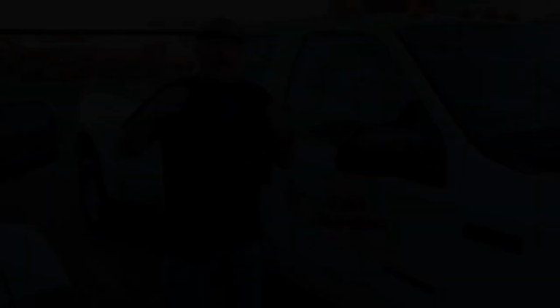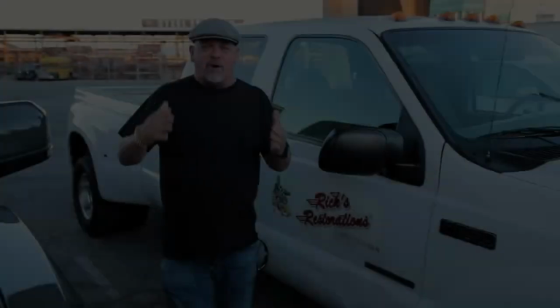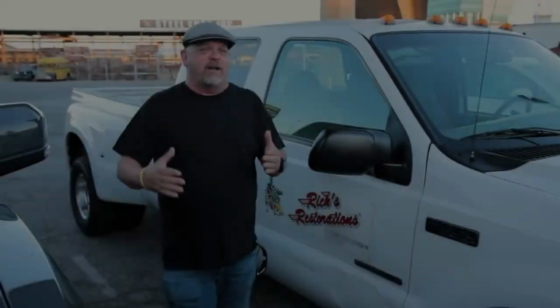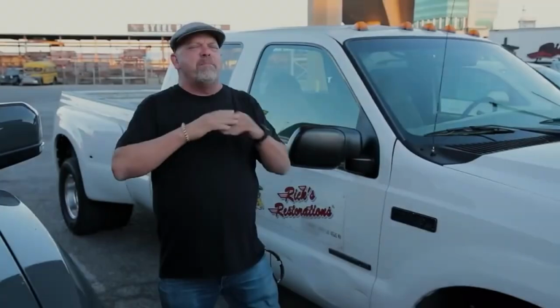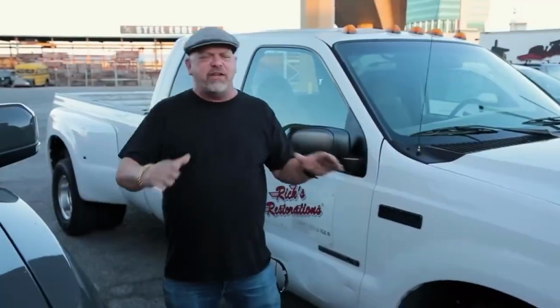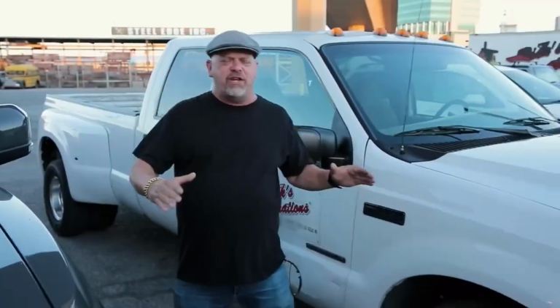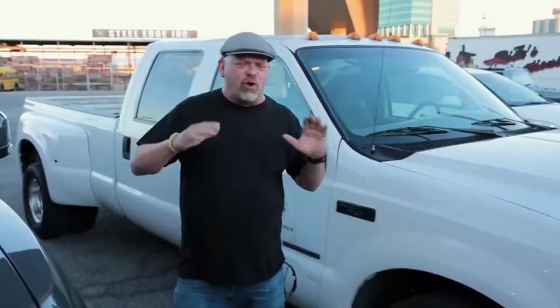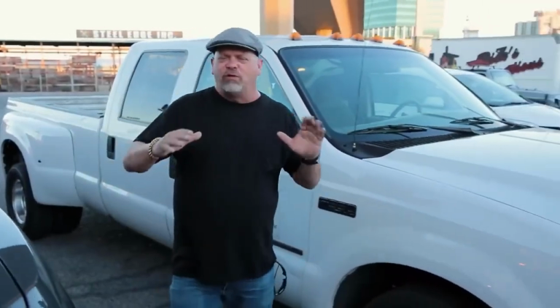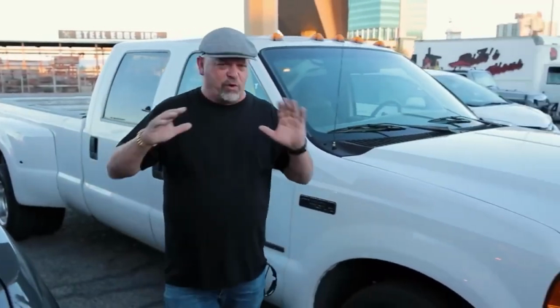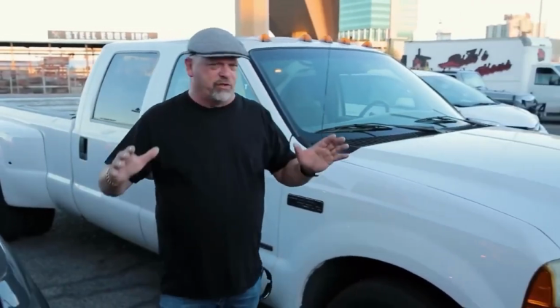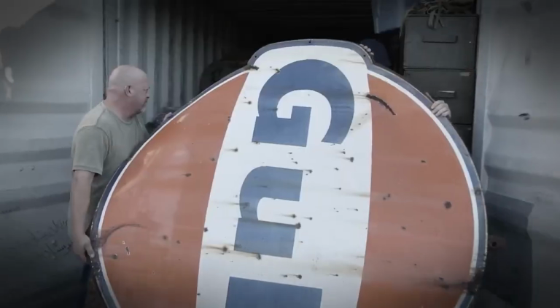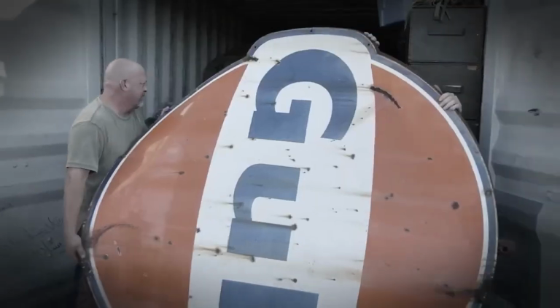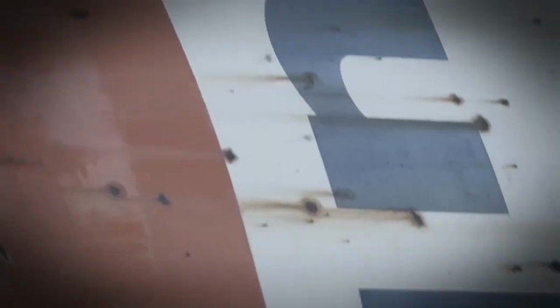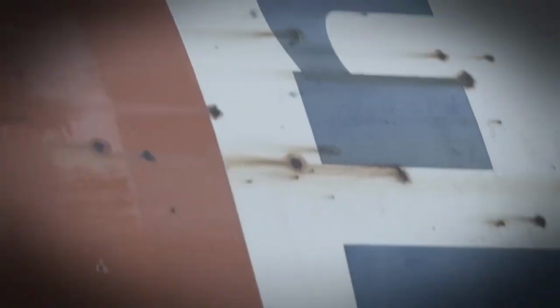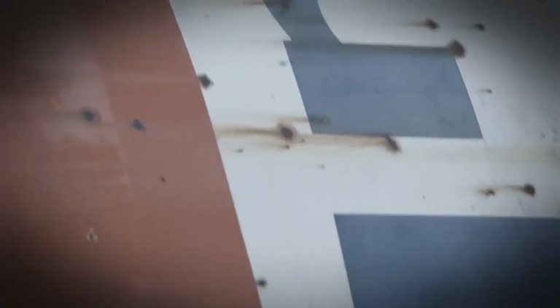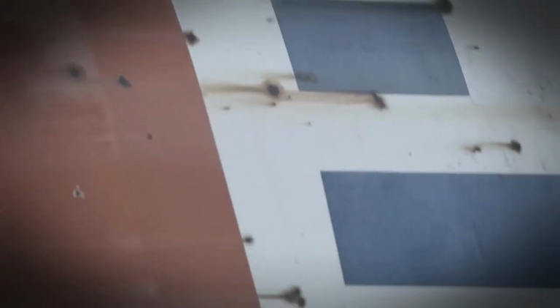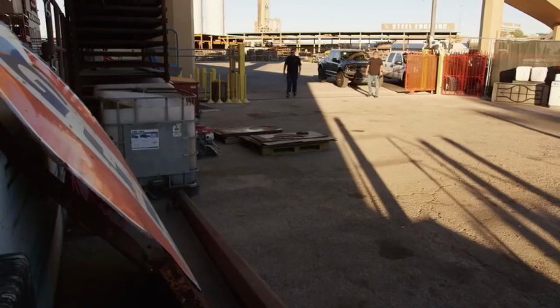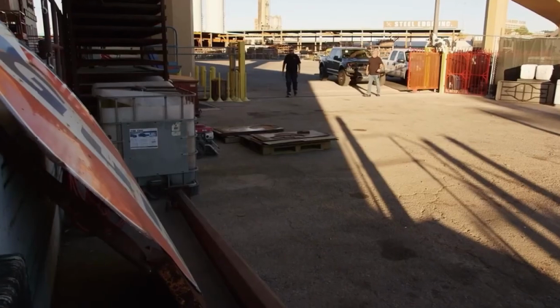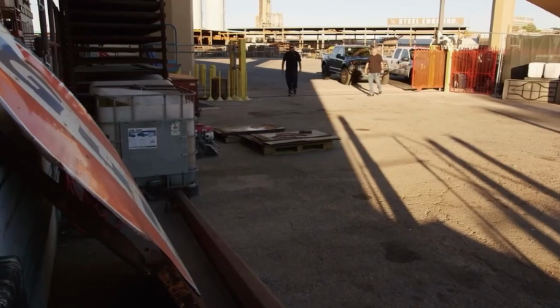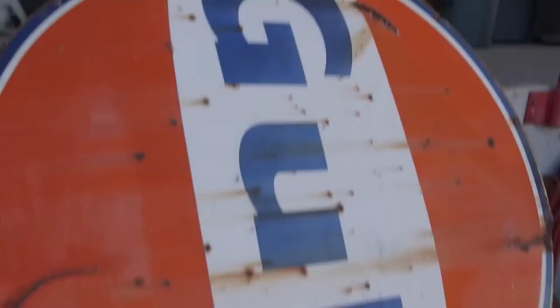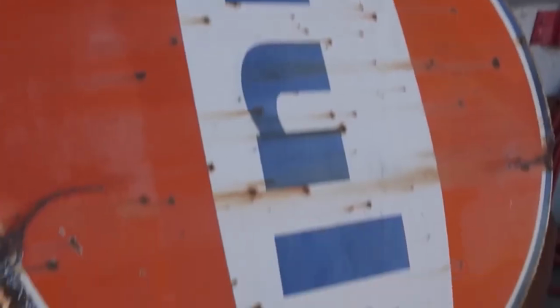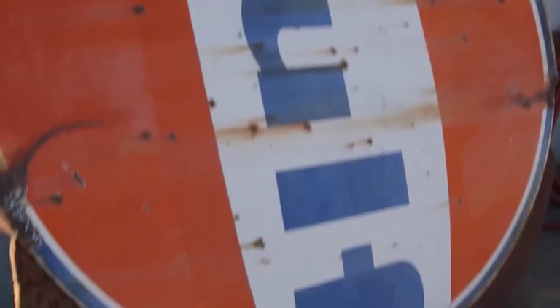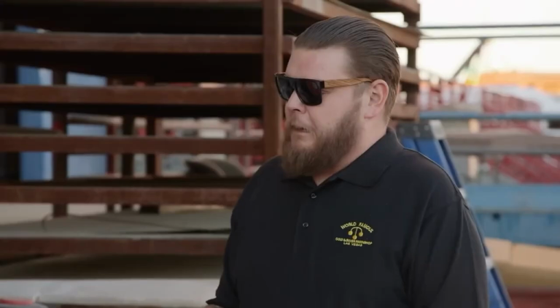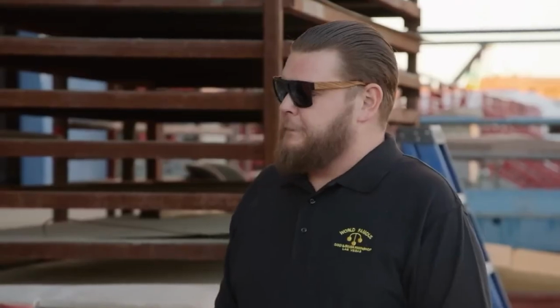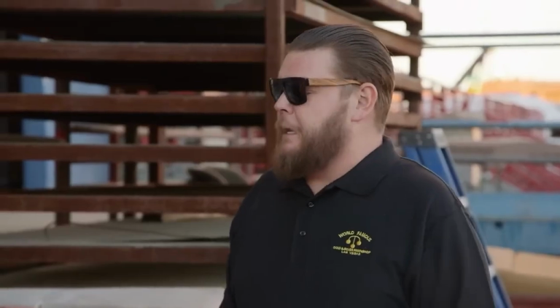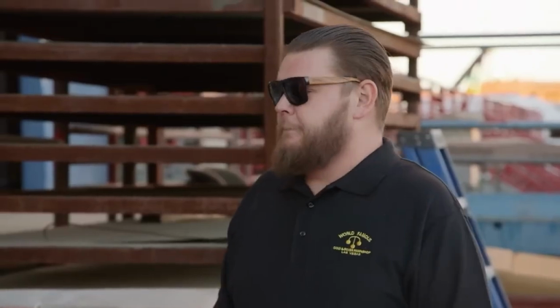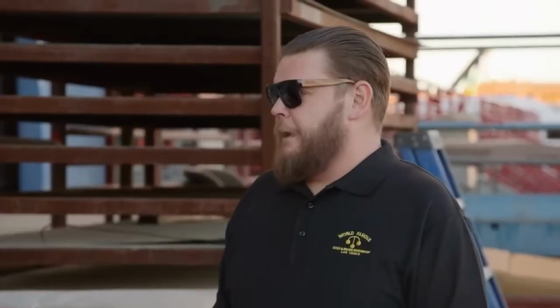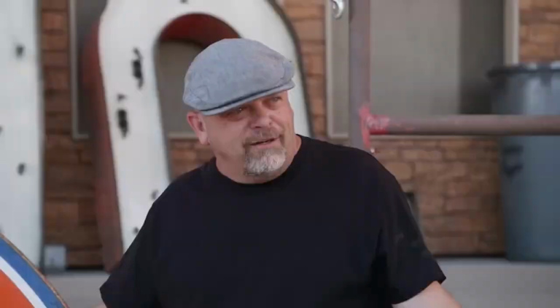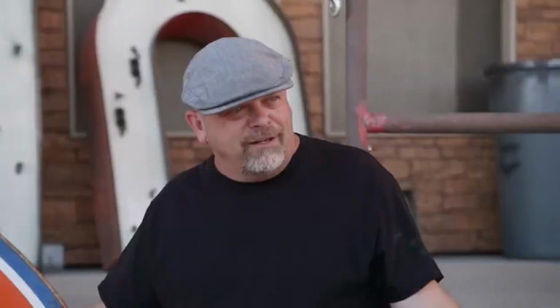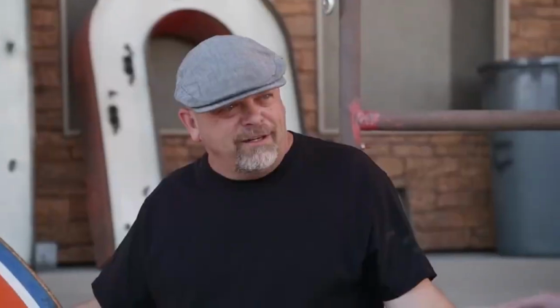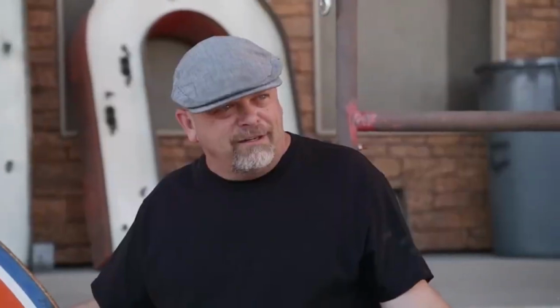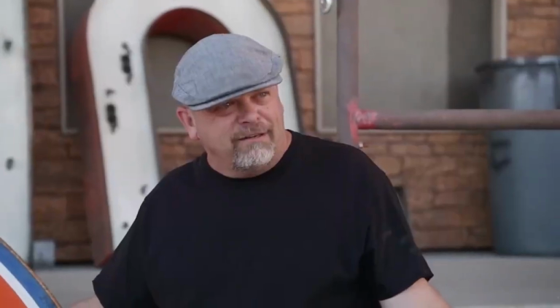I bought an amazing Gulf Oil sign. I had it shipped to get restored. Pretty amazing, huh? It's big, man. Where are we going to put it?